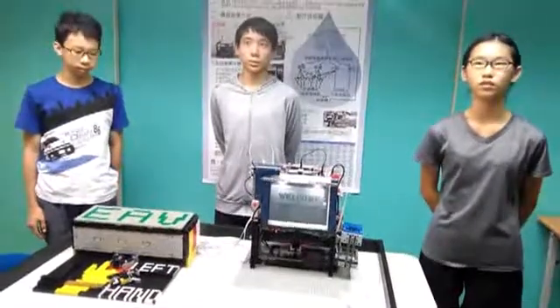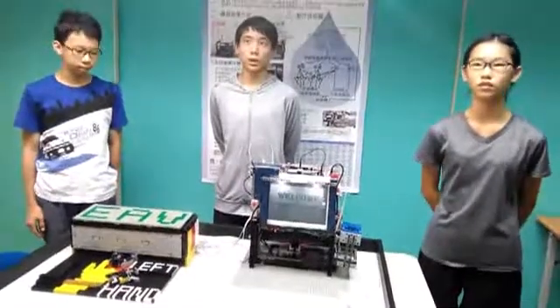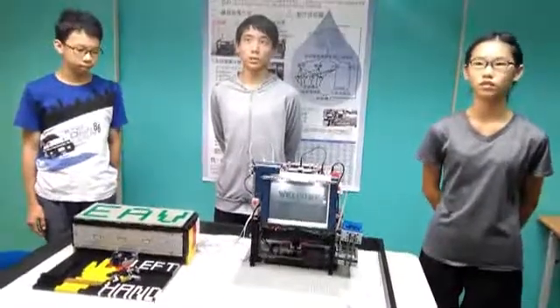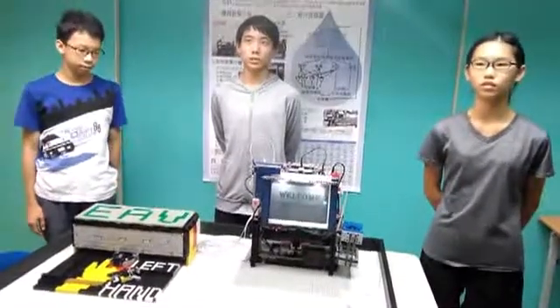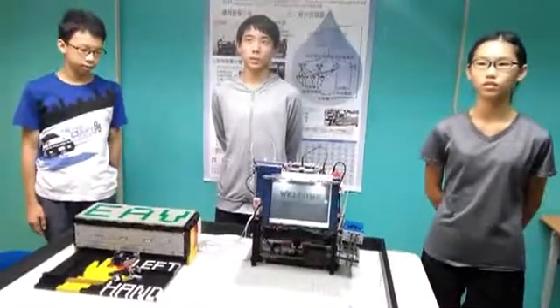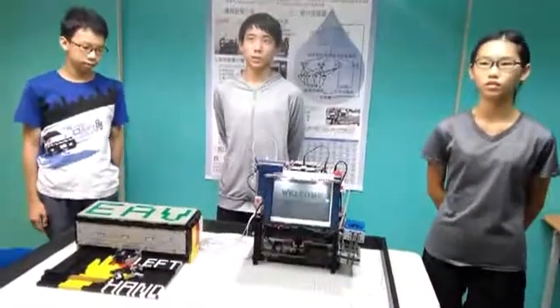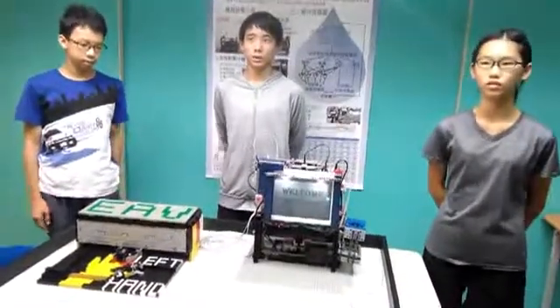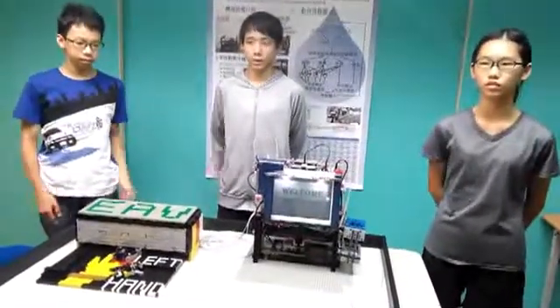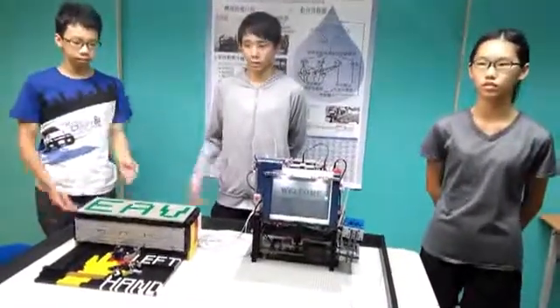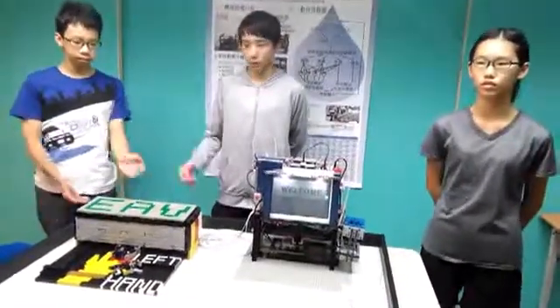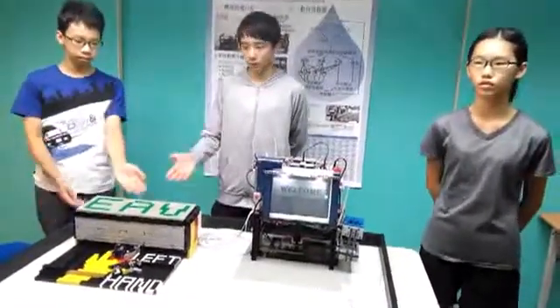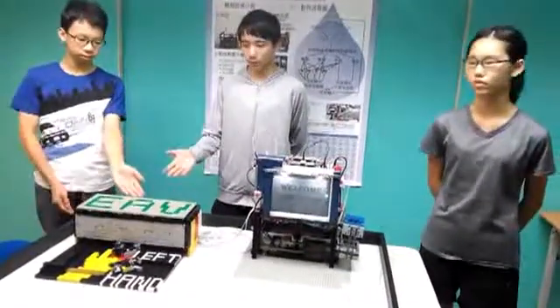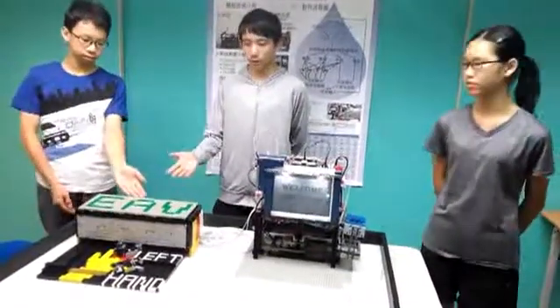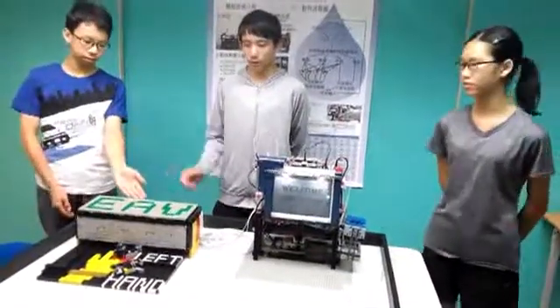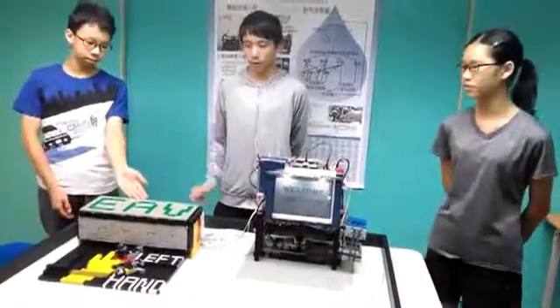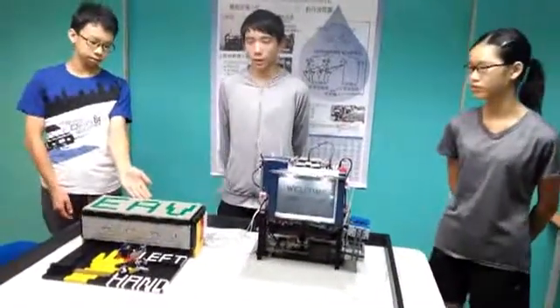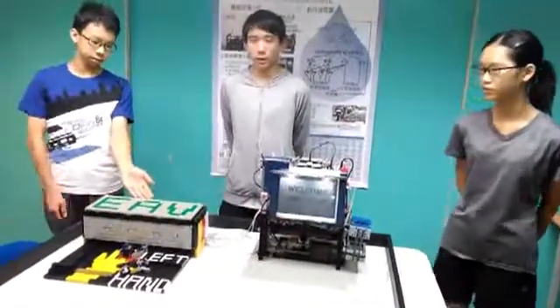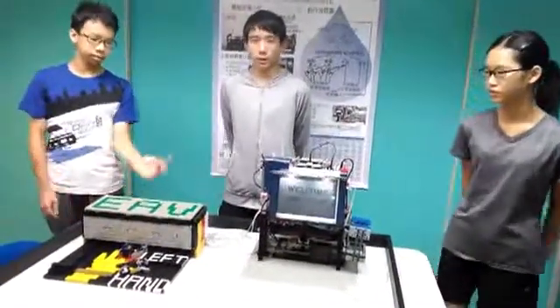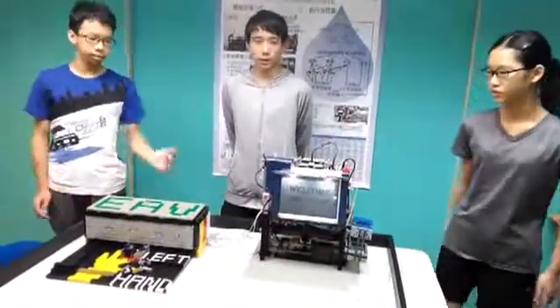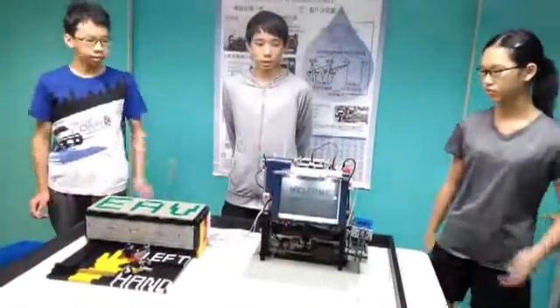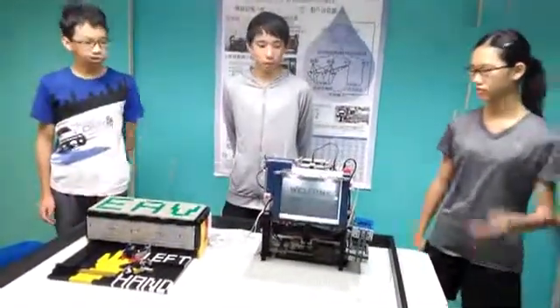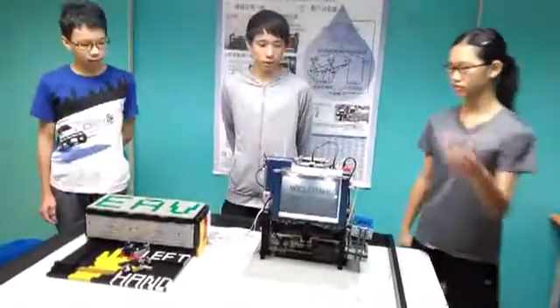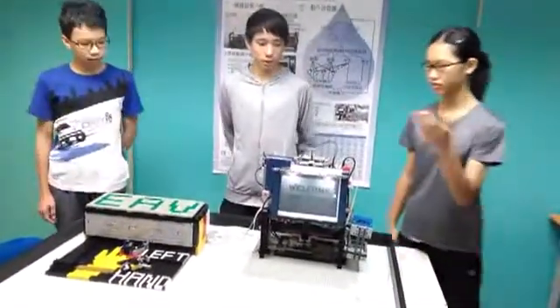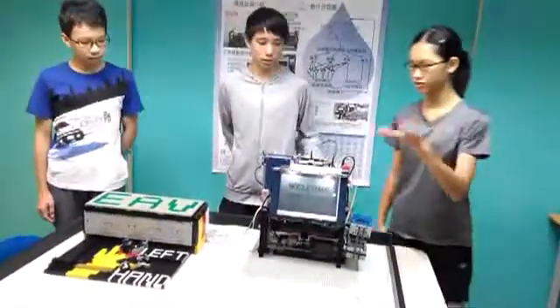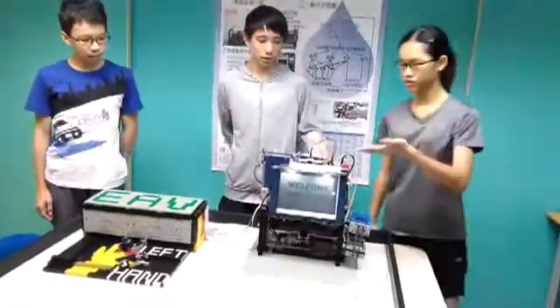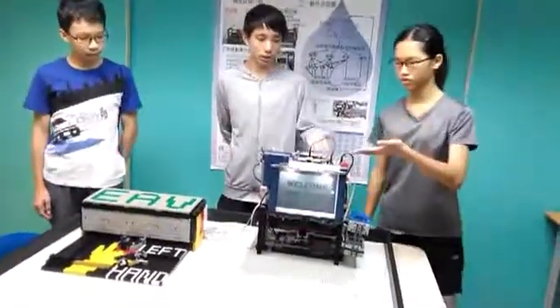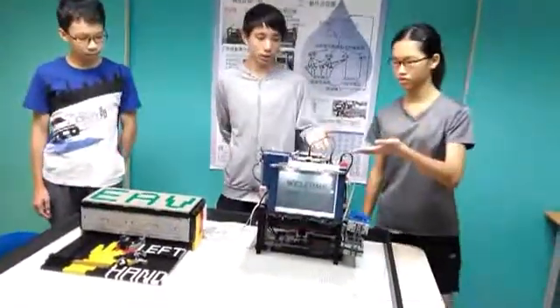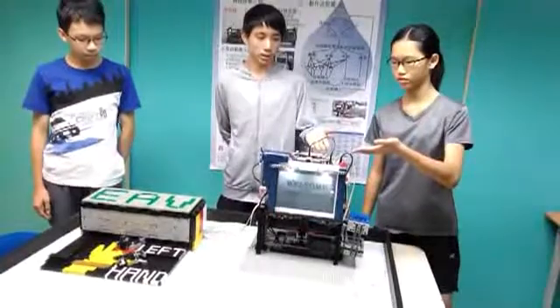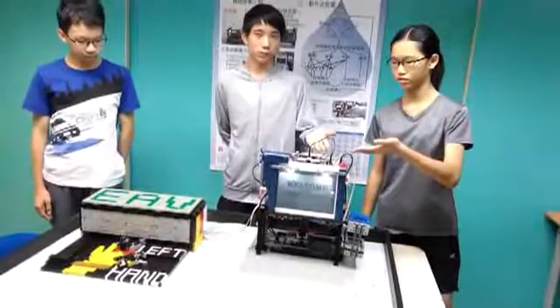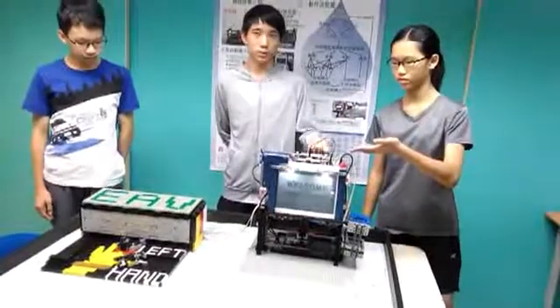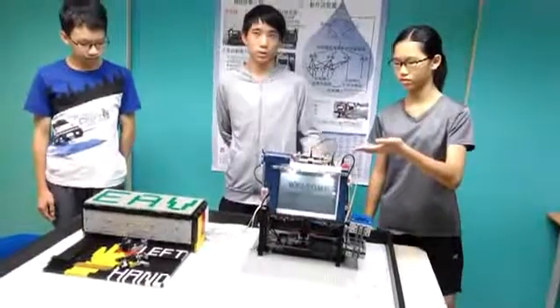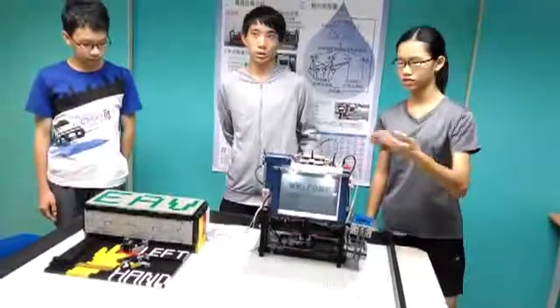This is our machine. There are two parts: one is the EAV measurement and the other is the automatic juicer.